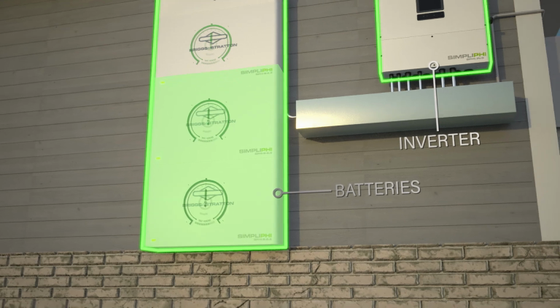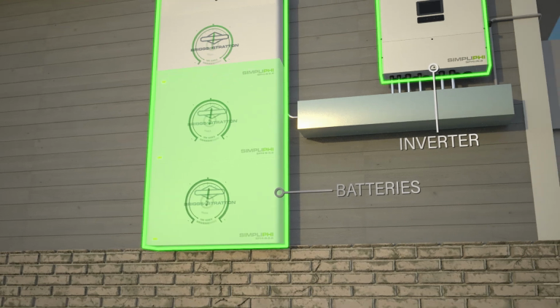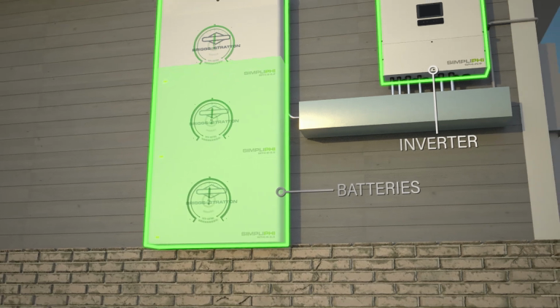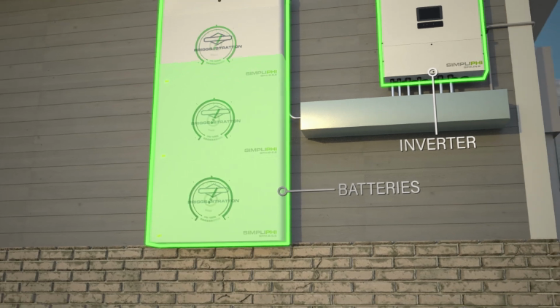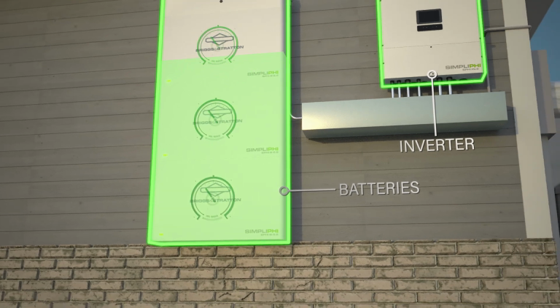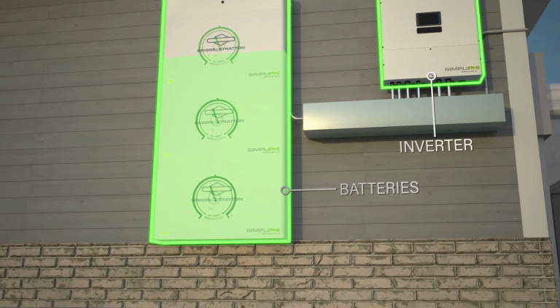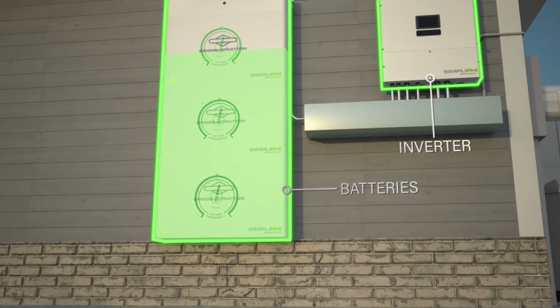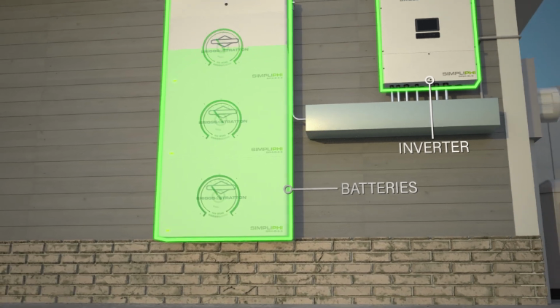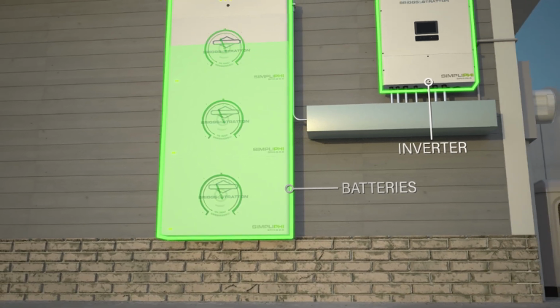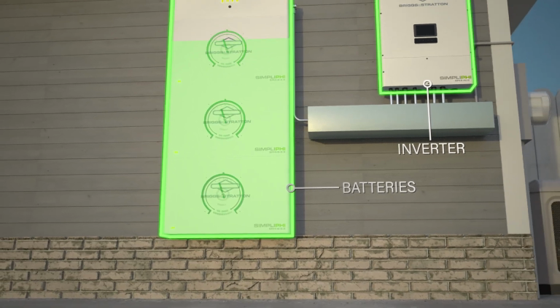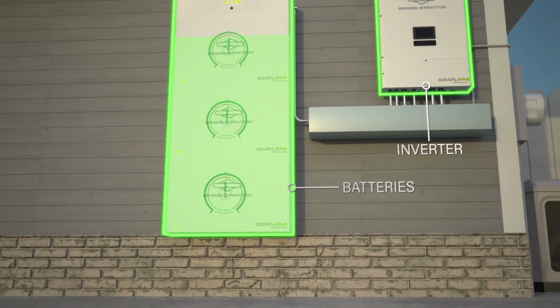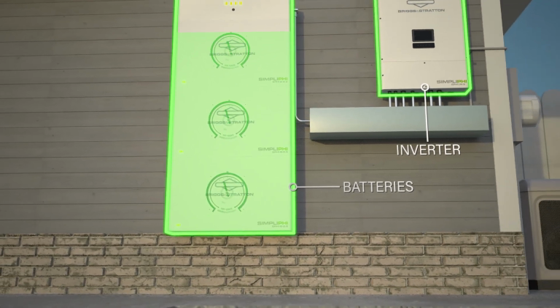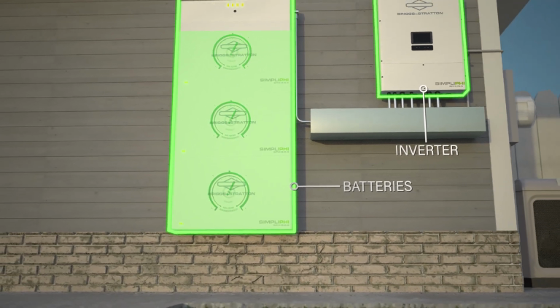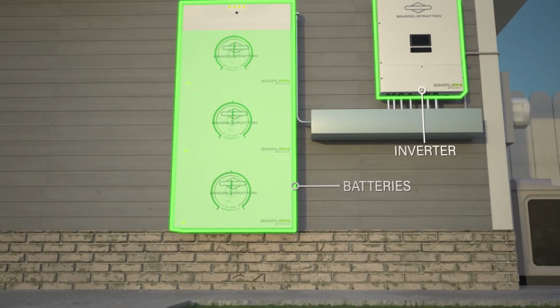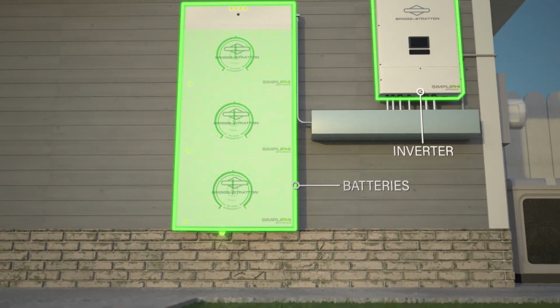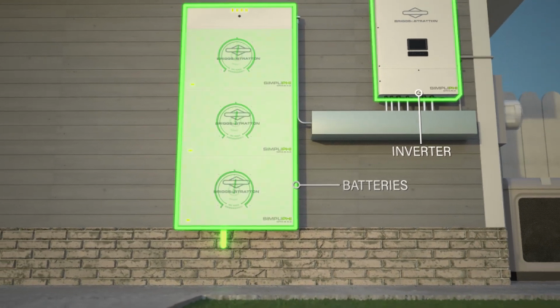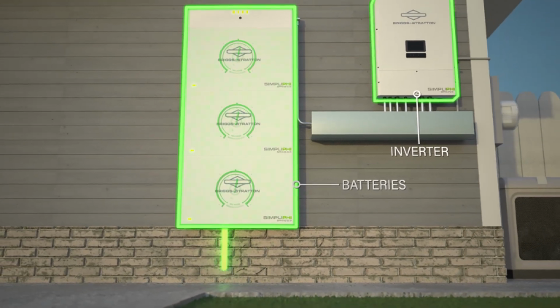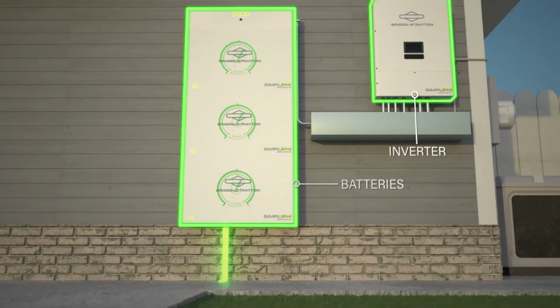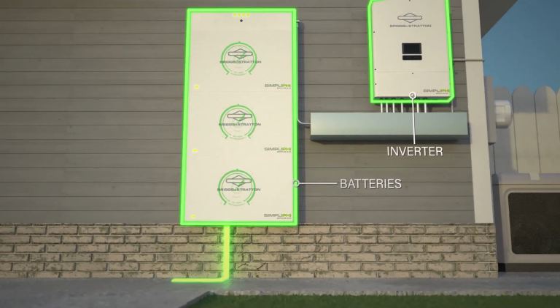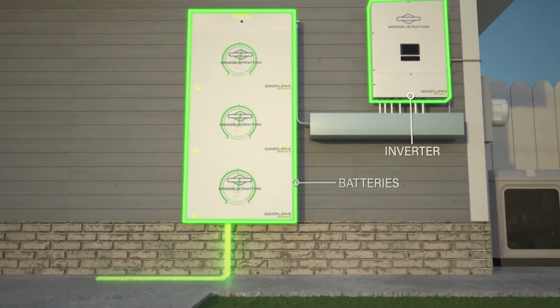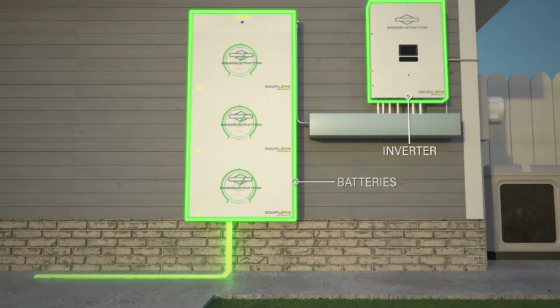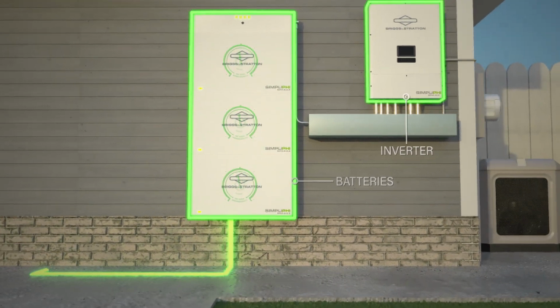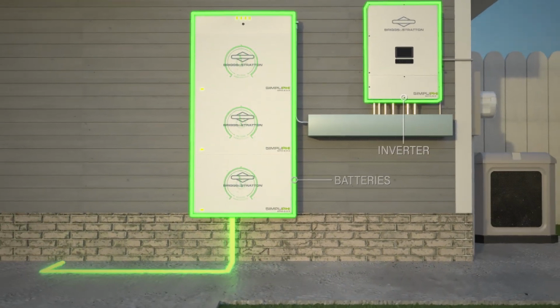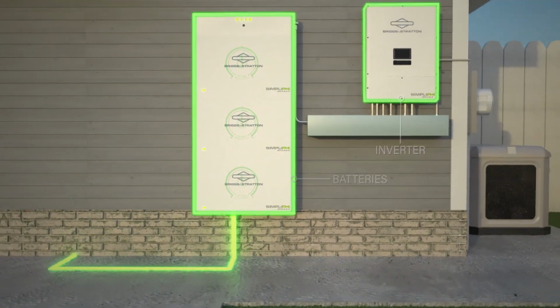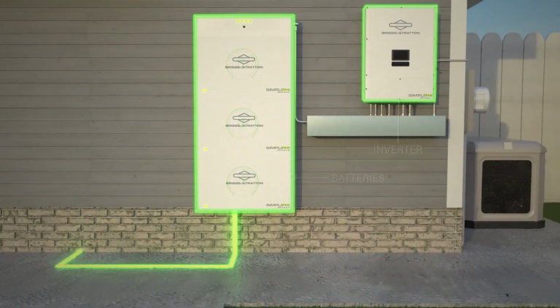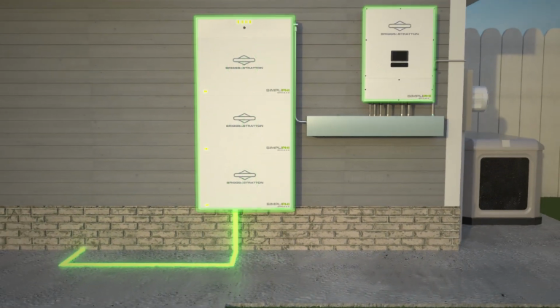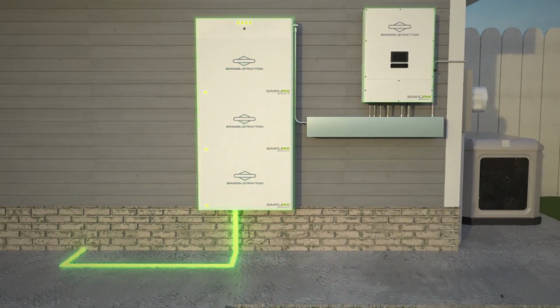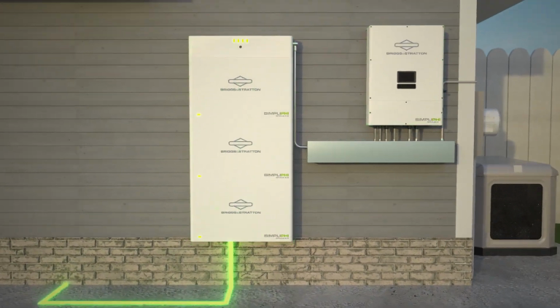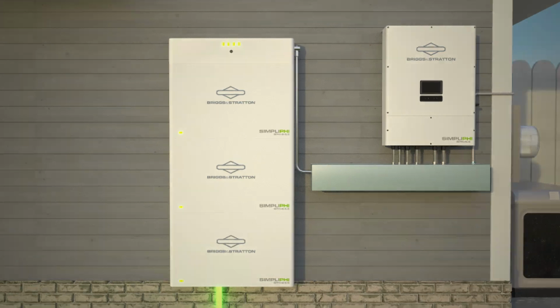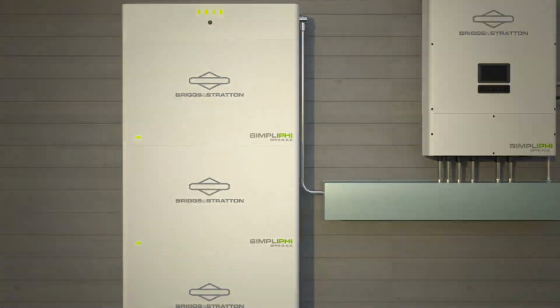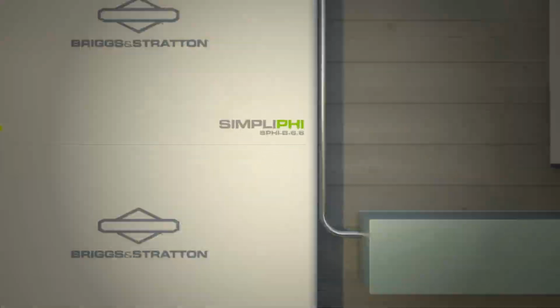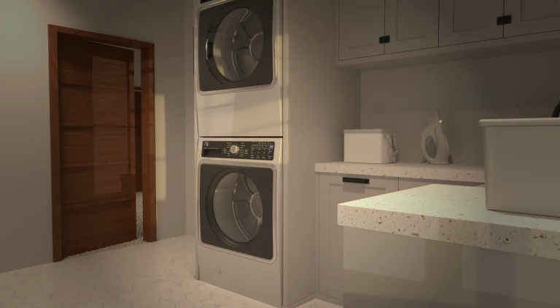That power can be used immediately or stored in batteries for later use. When it's time to use that energy, the system delivers the power from the batteries as if it's coming directly from the power grid.